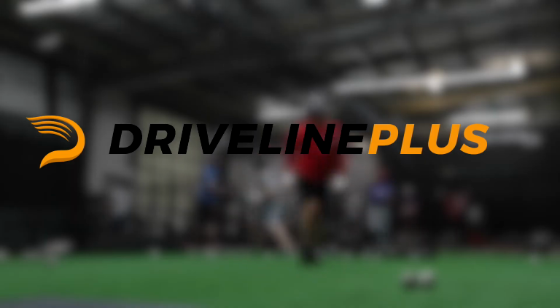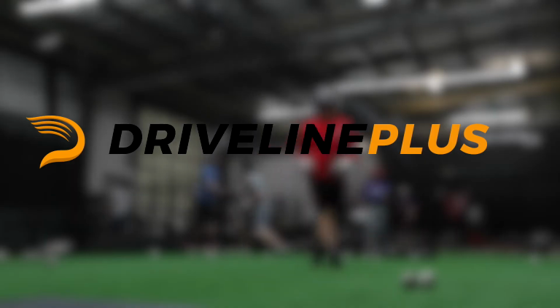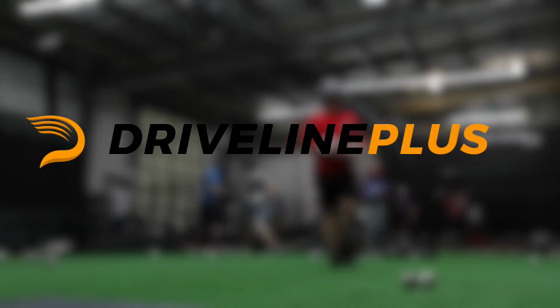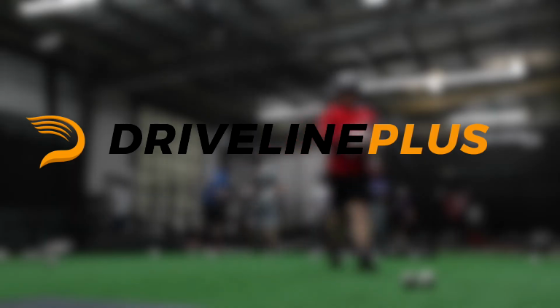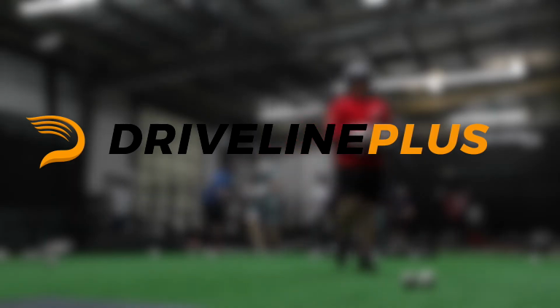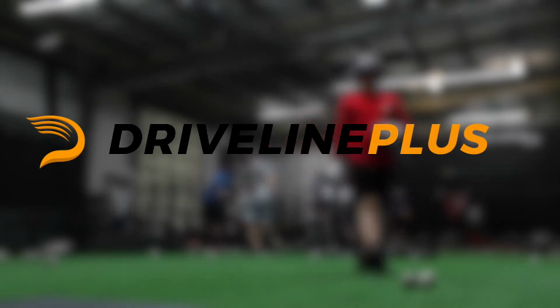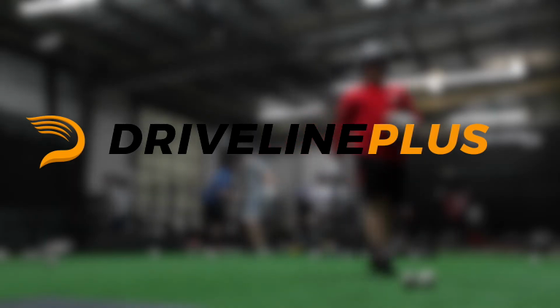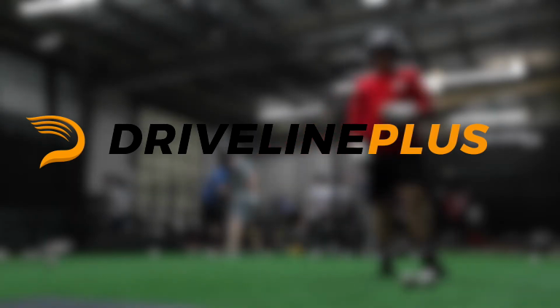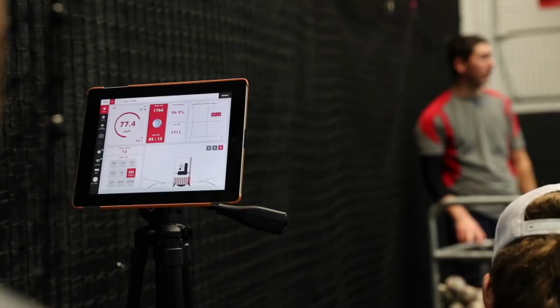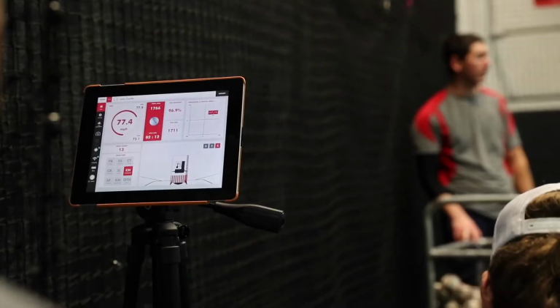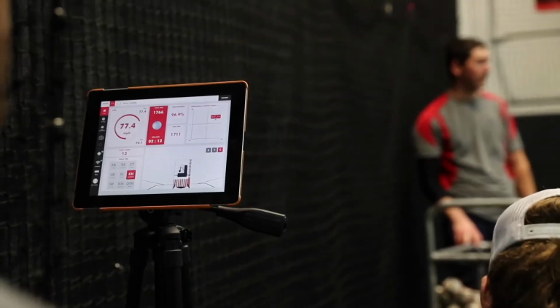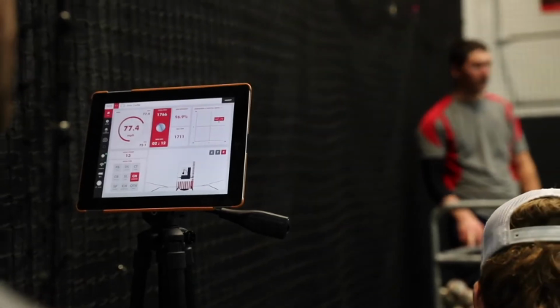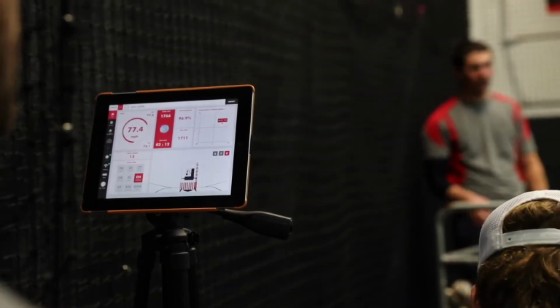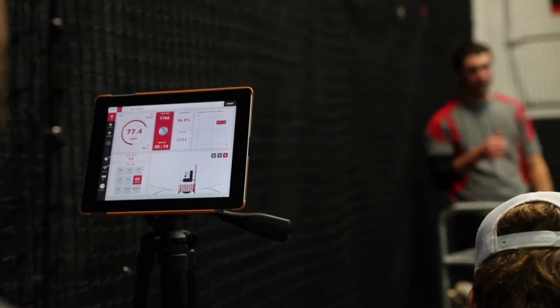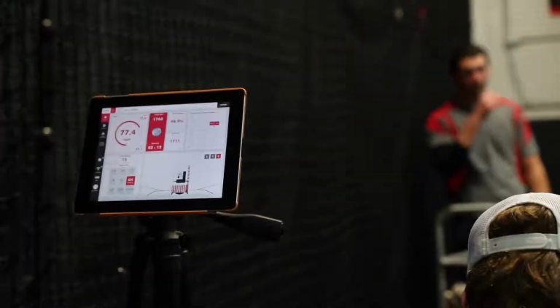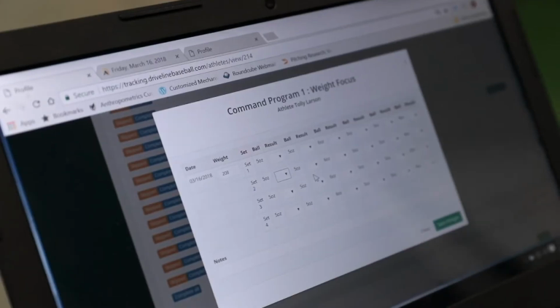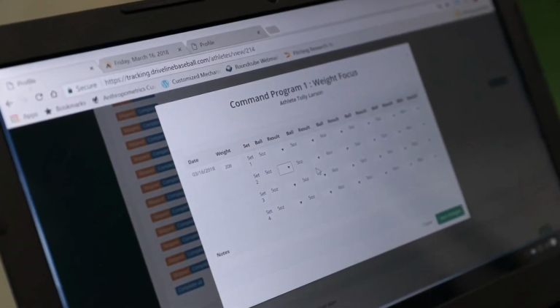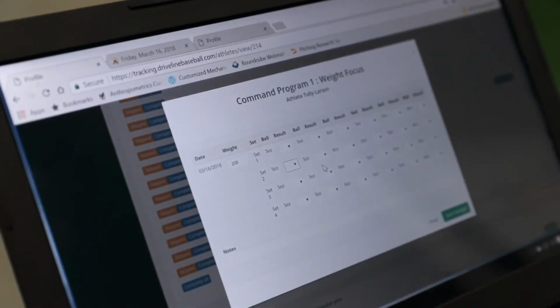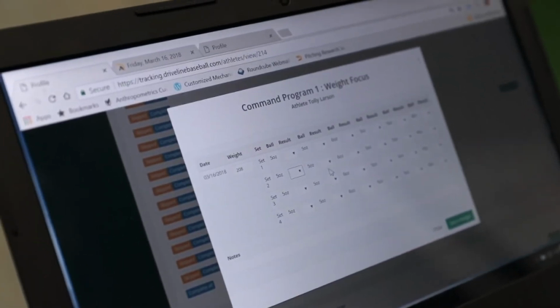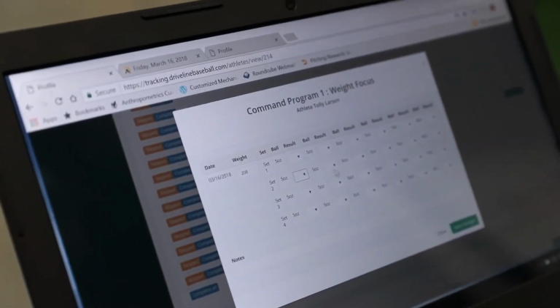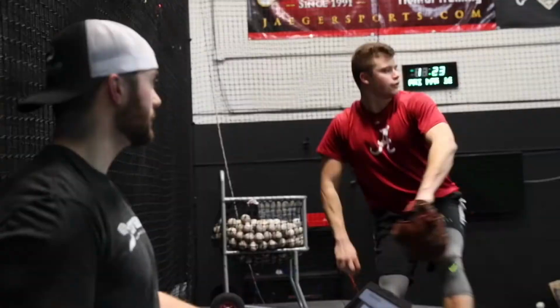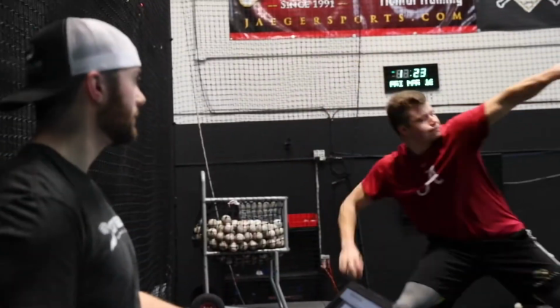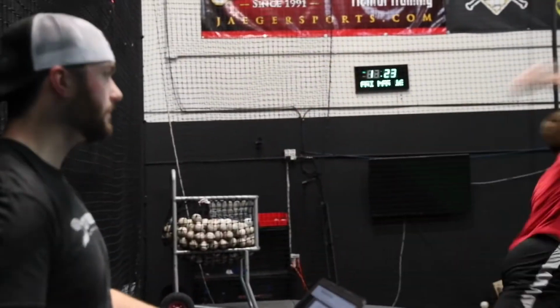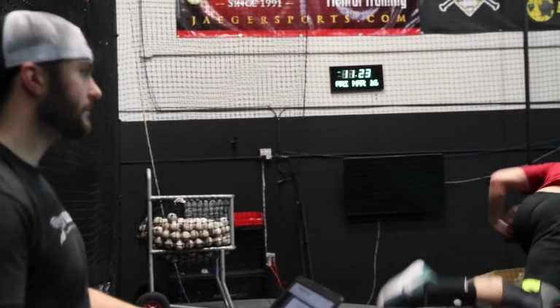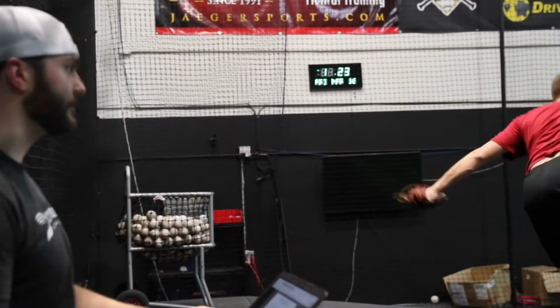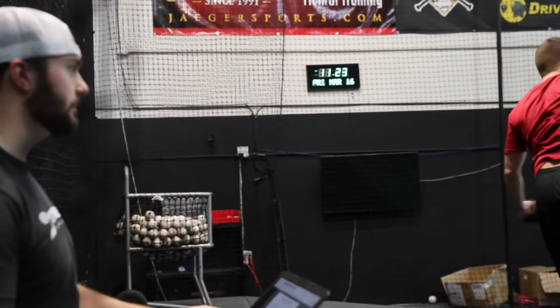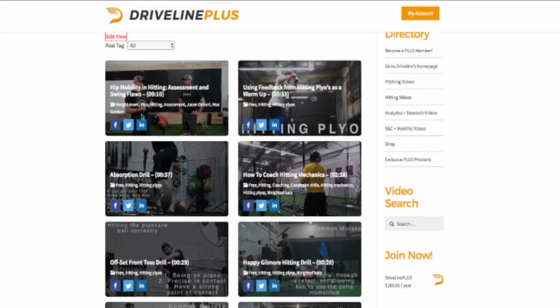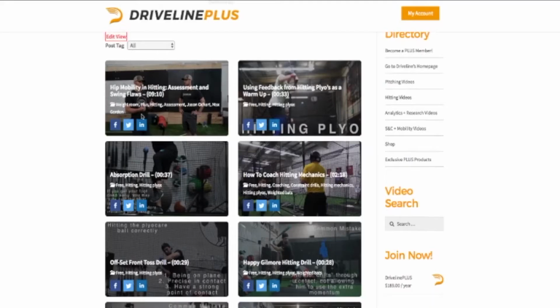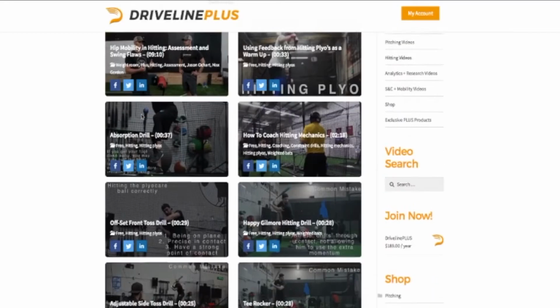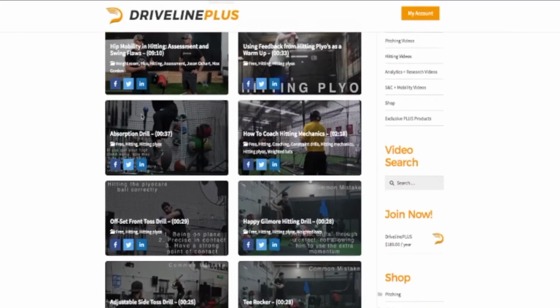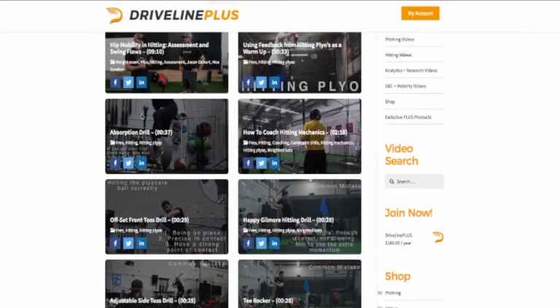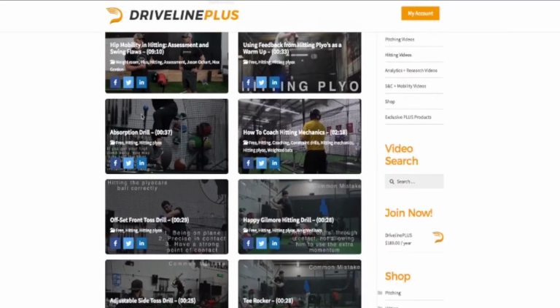Driveline Plus is our new membership program for serious baseball coaches and players. We have 150 in-depth videos, and new videos are being uploaded every week.